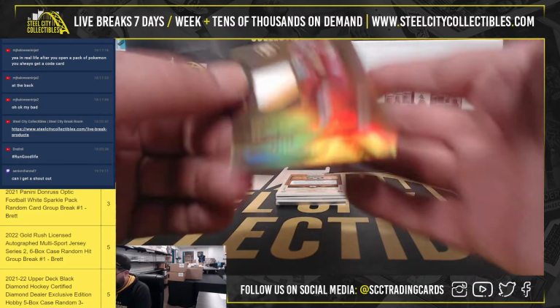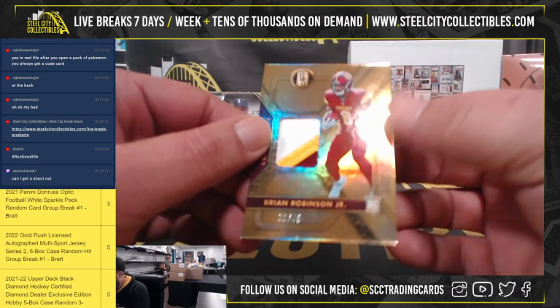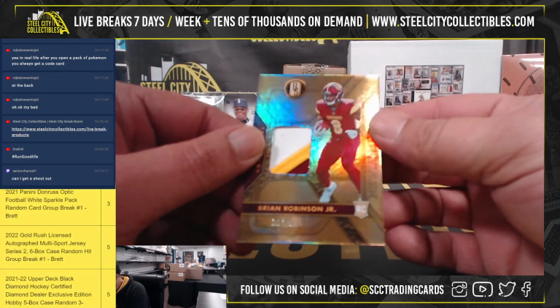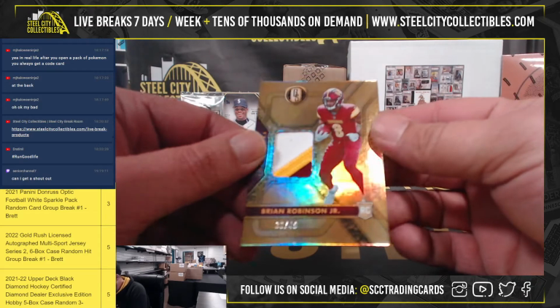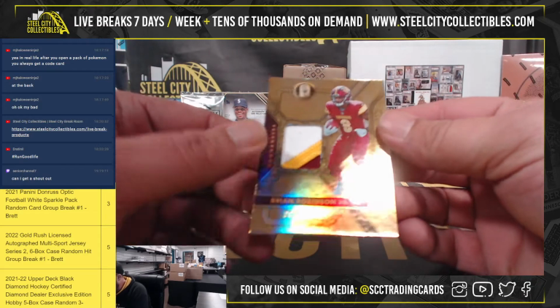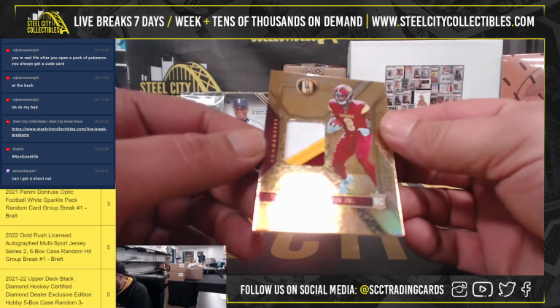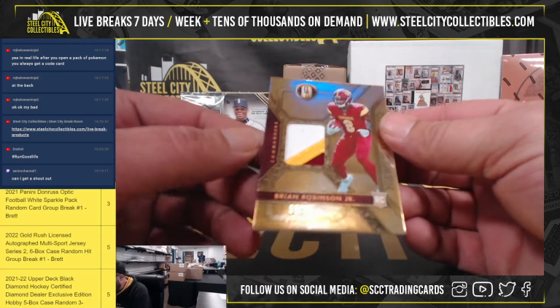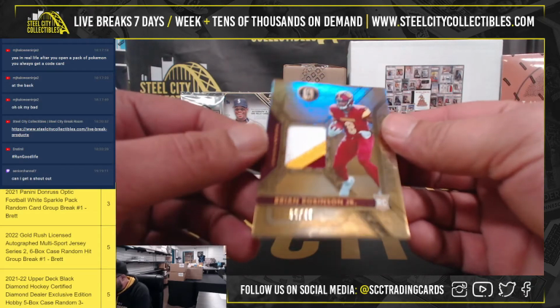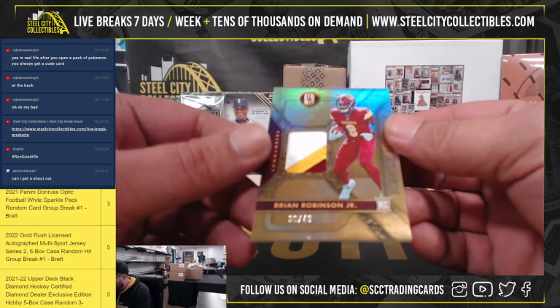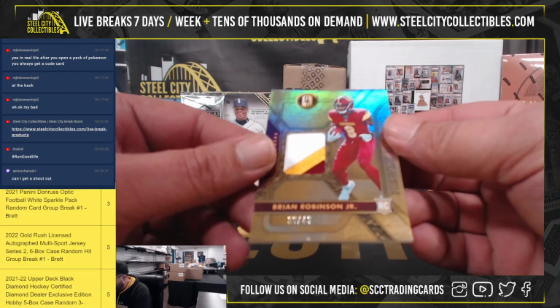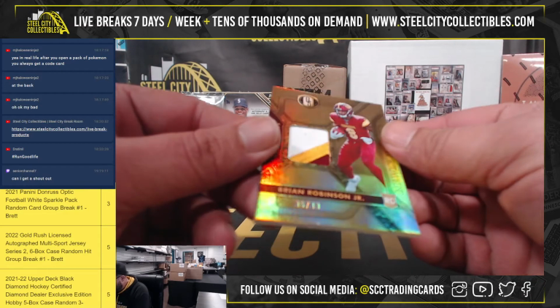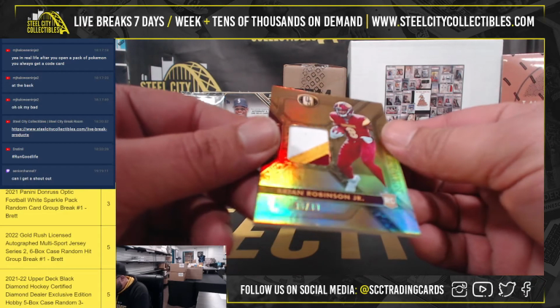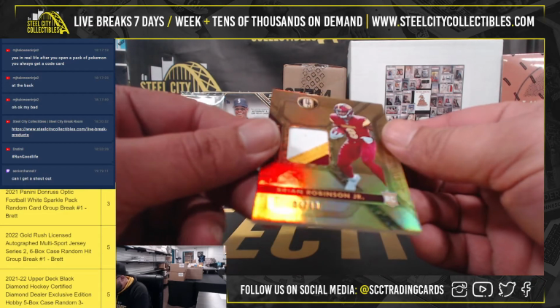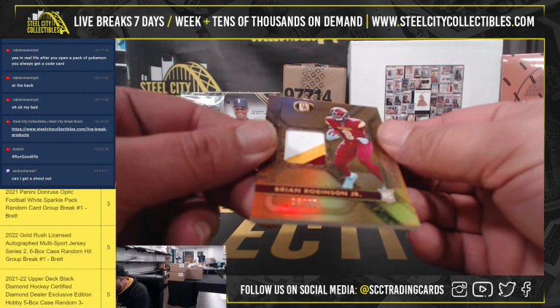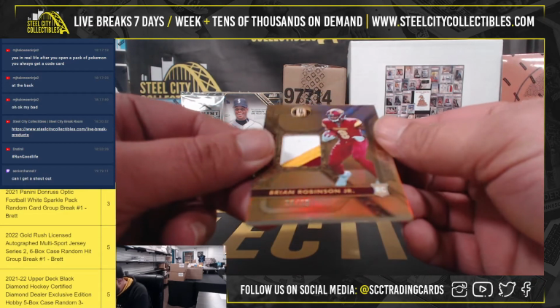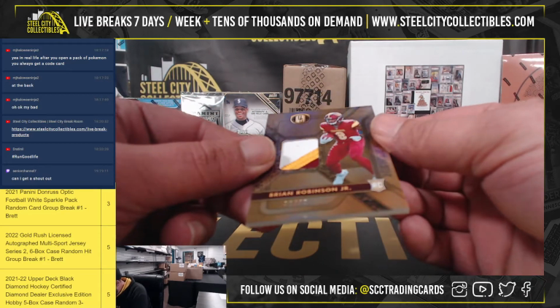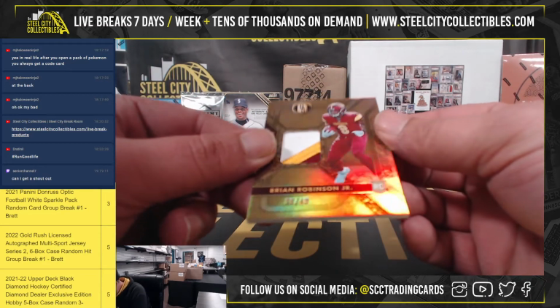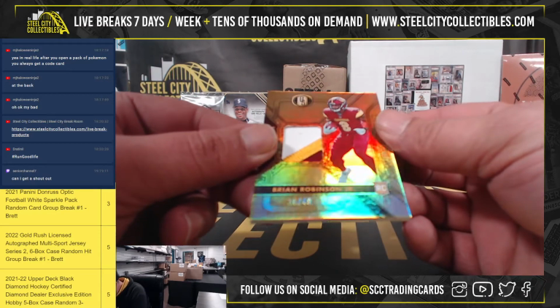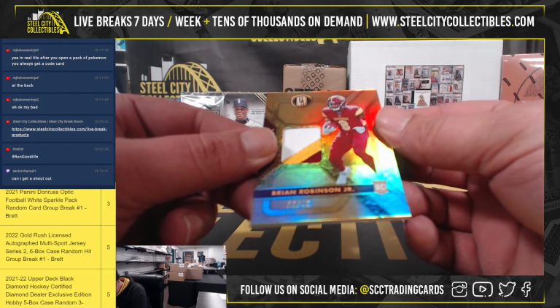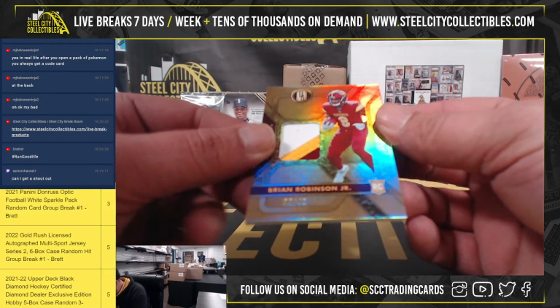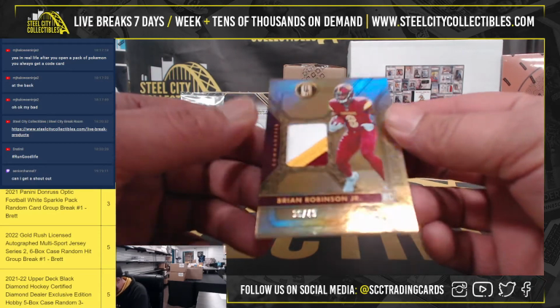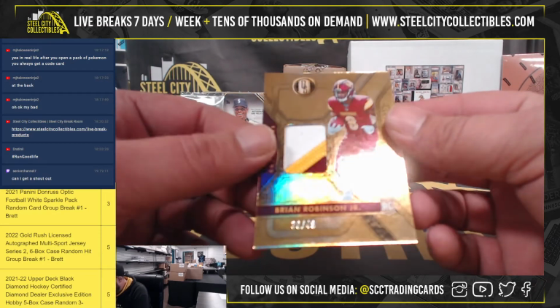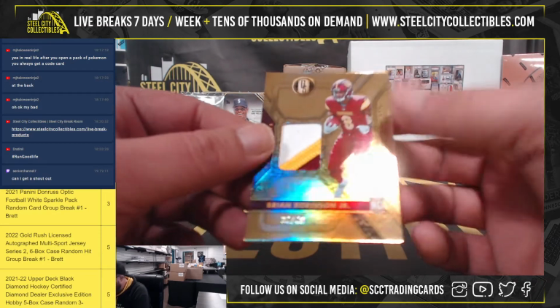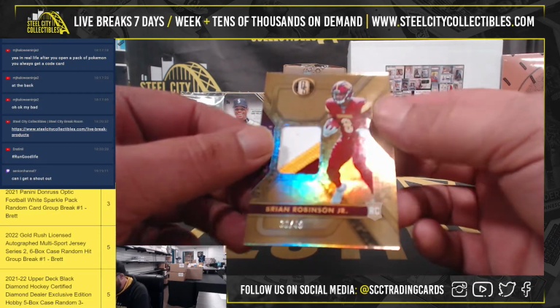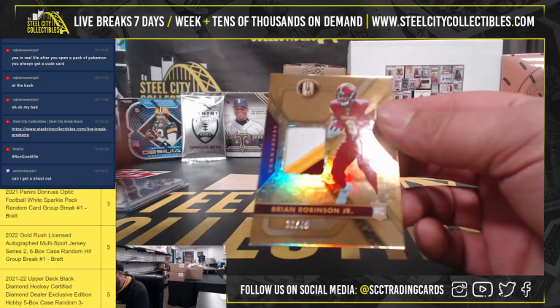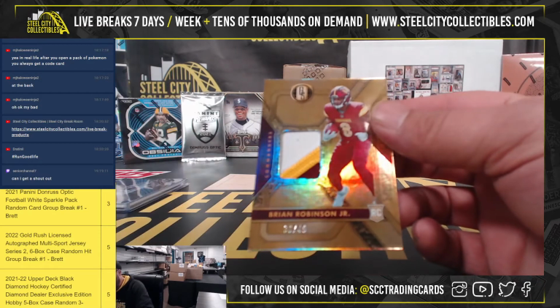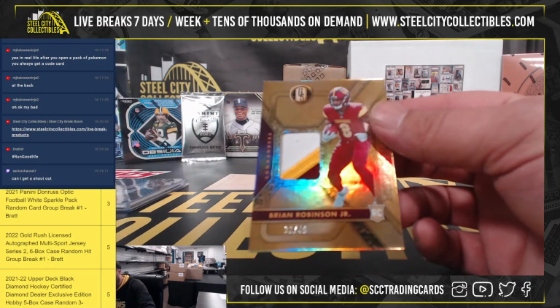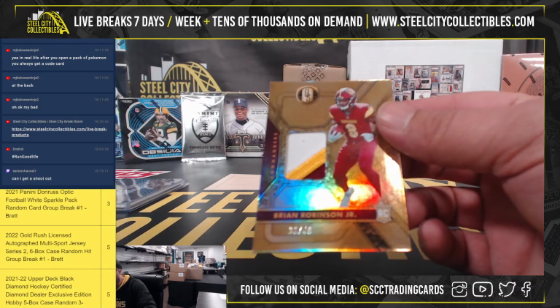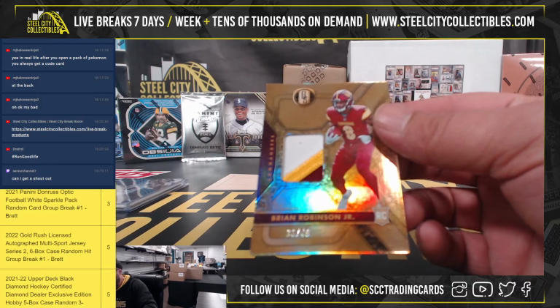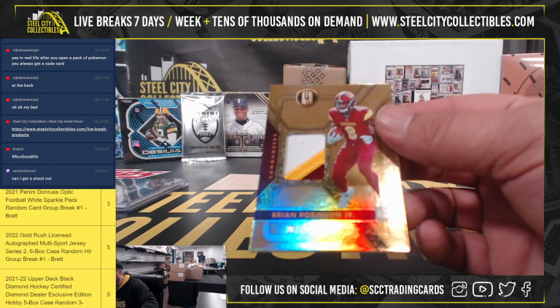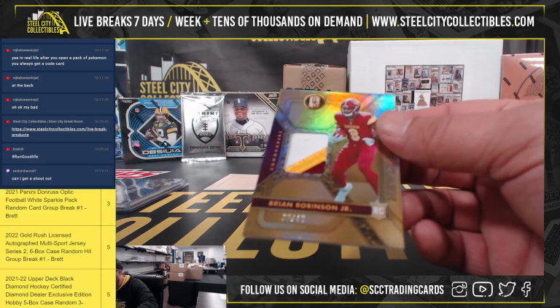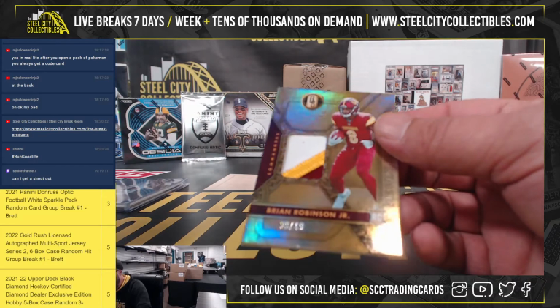Three color patch, 36 of 49, Brian Robinson Jr.